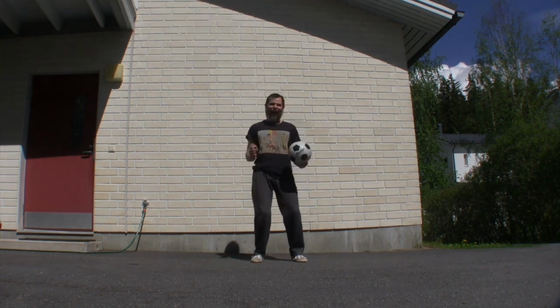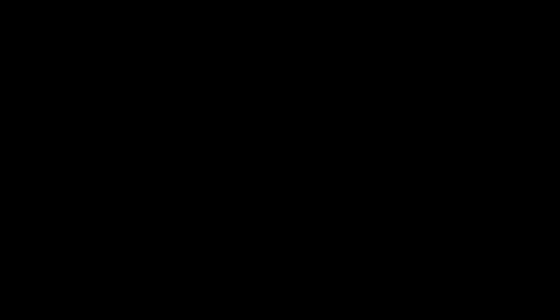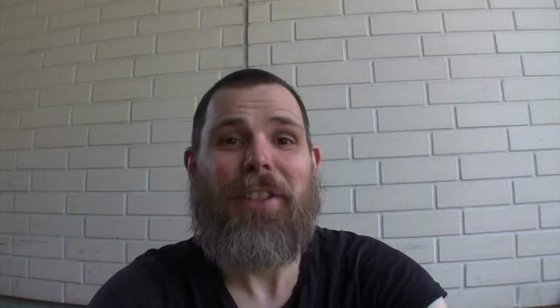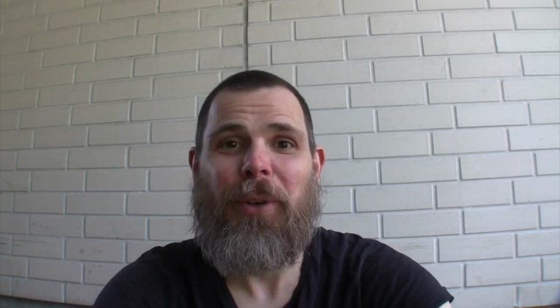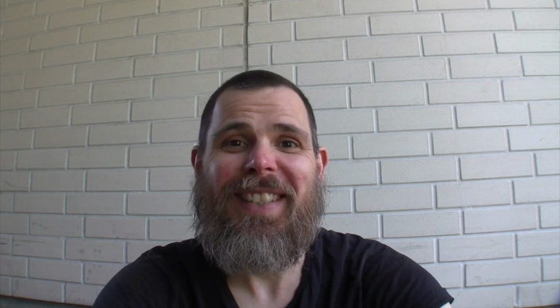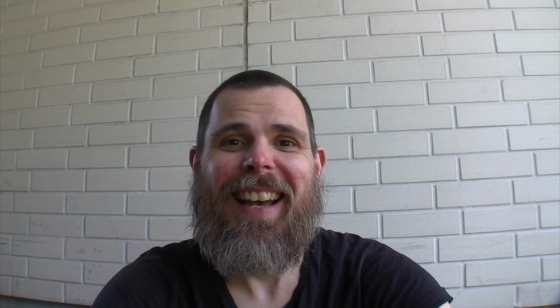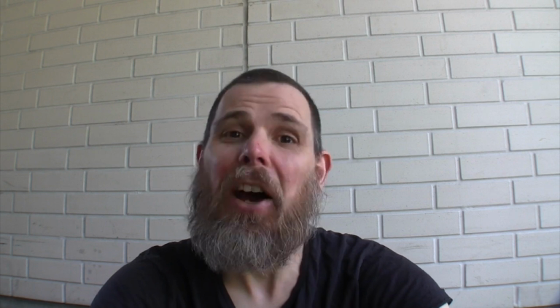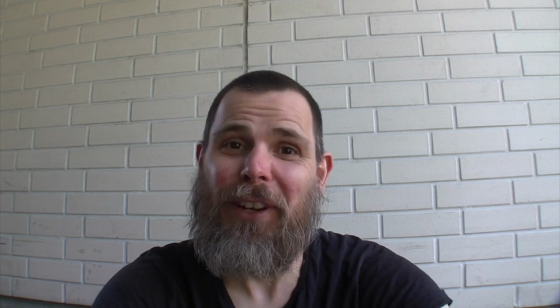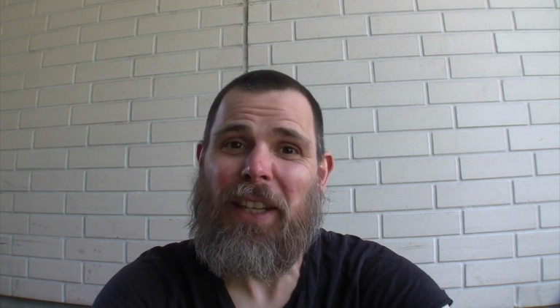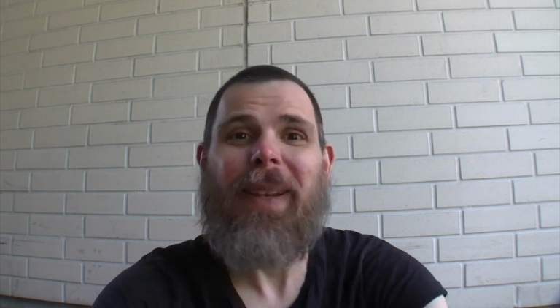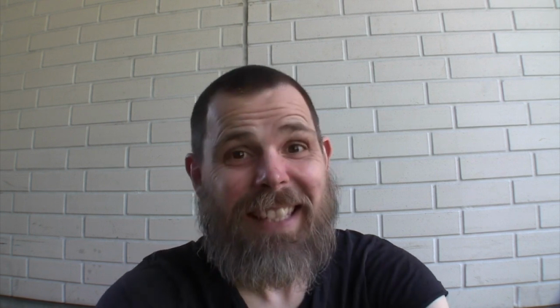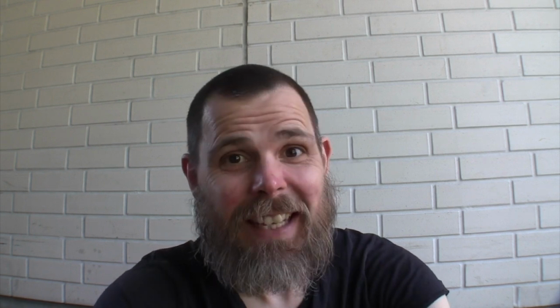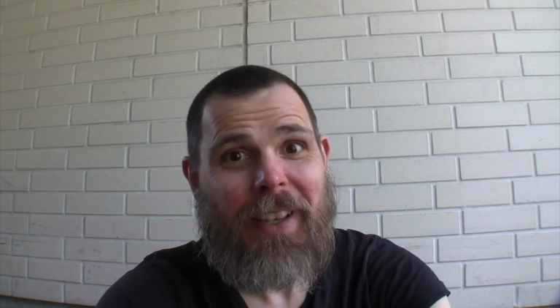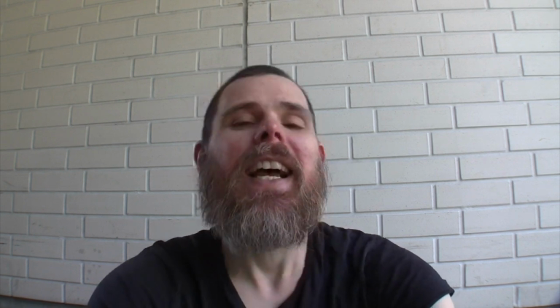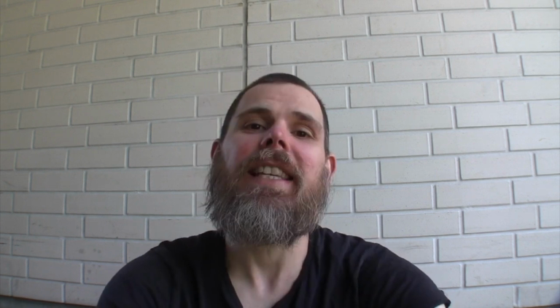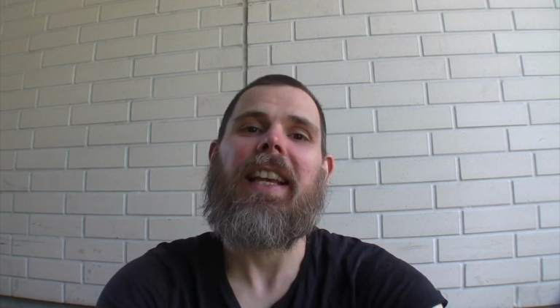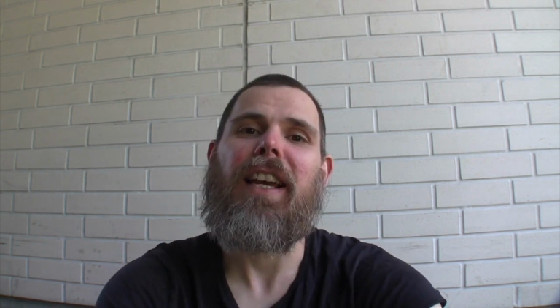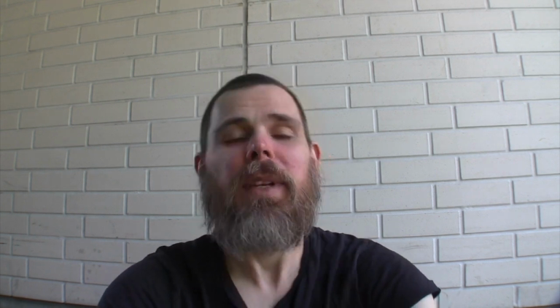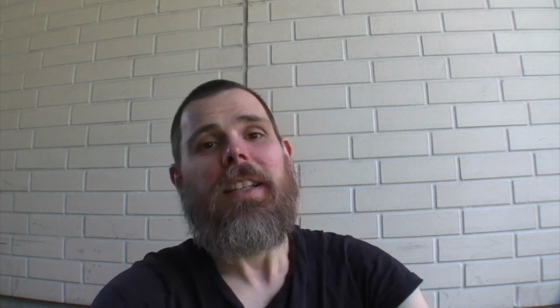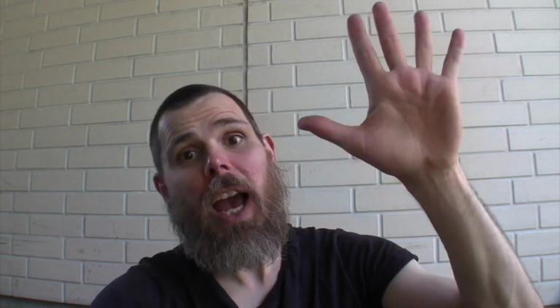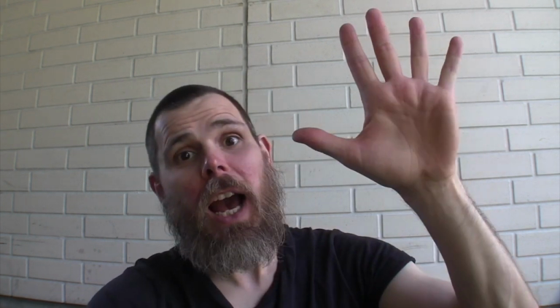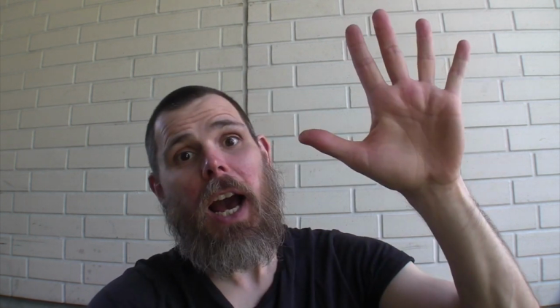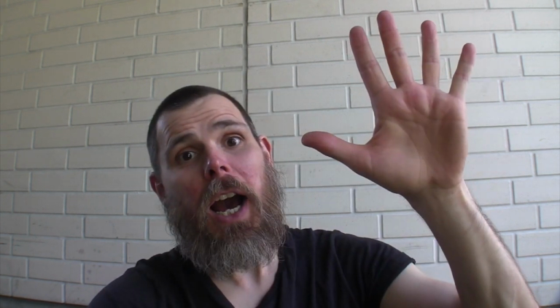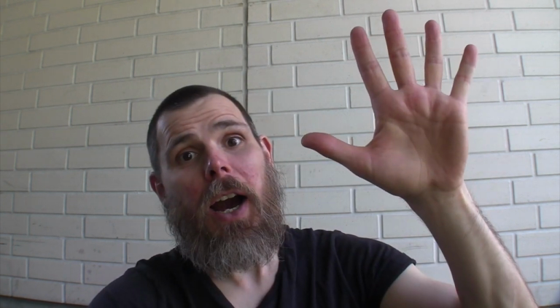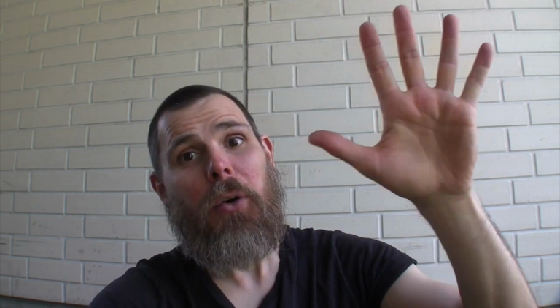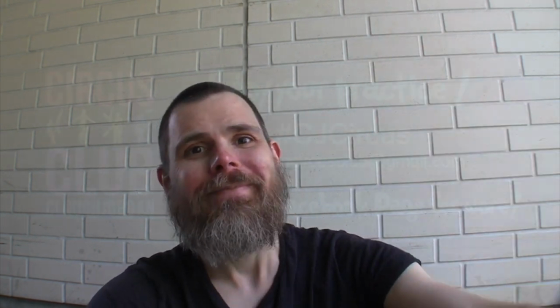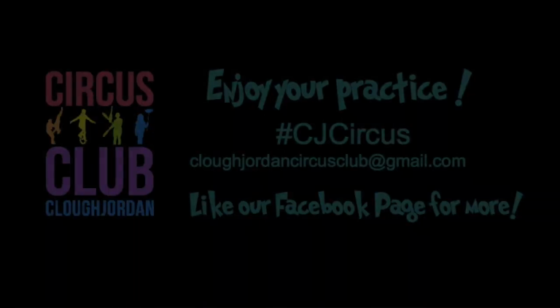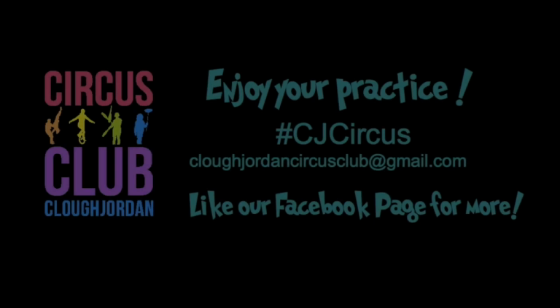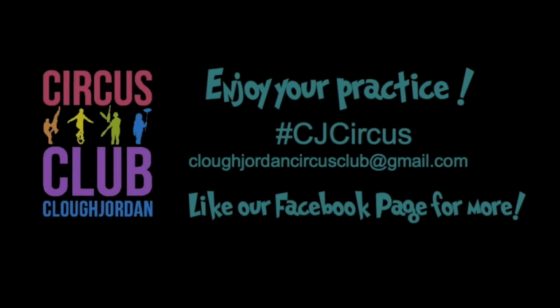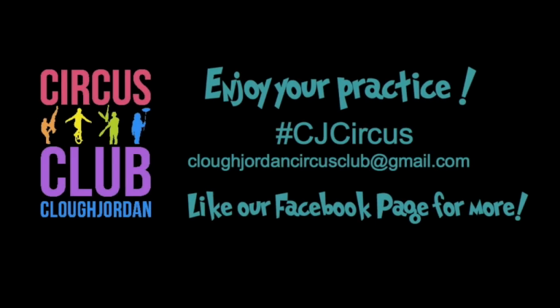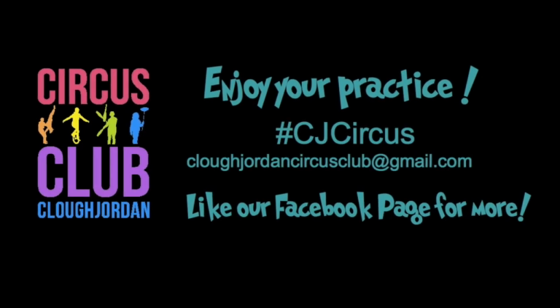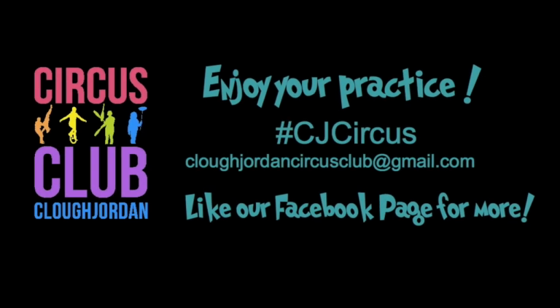As always, have fun, play safe and see you next time. Ciao. Bye.